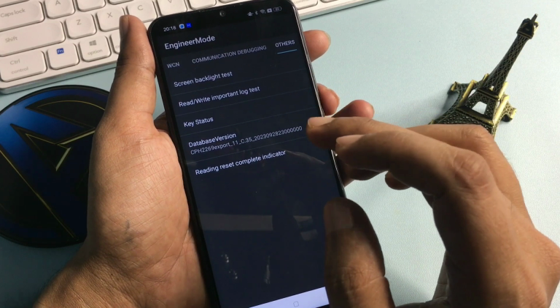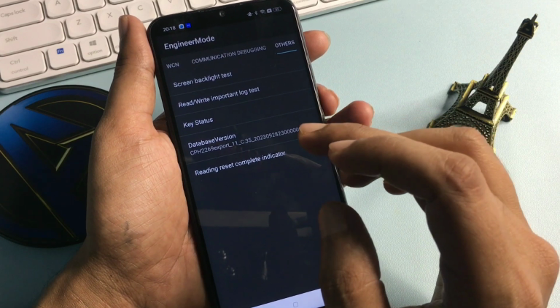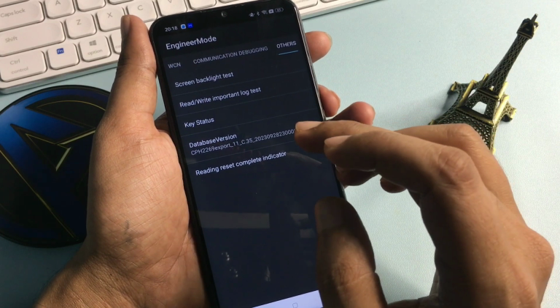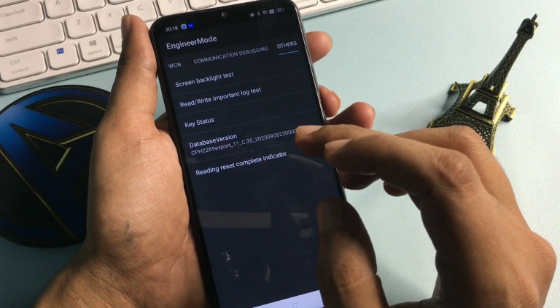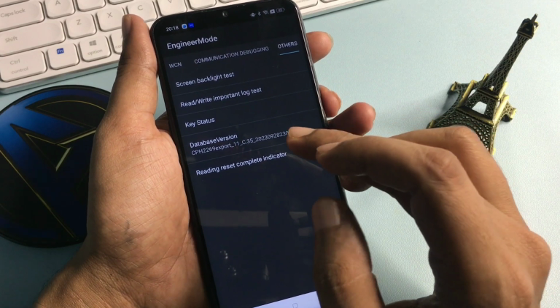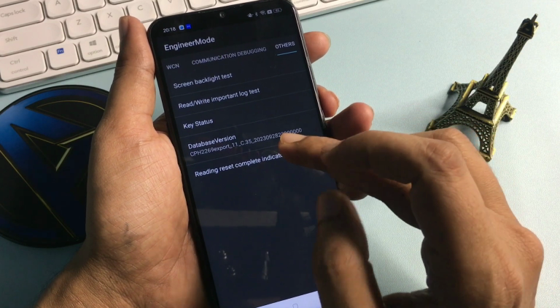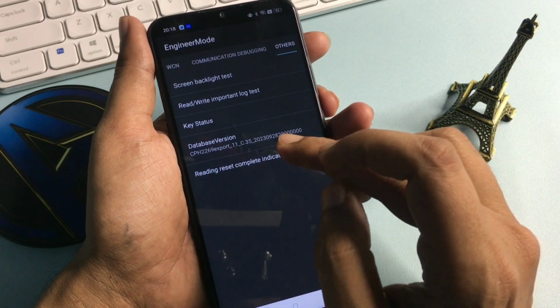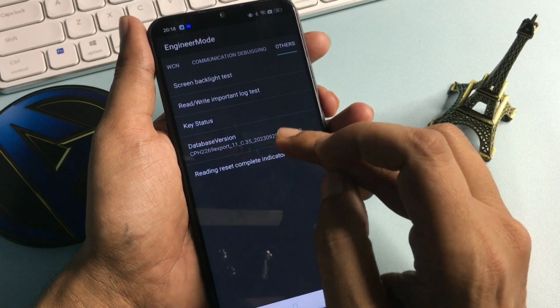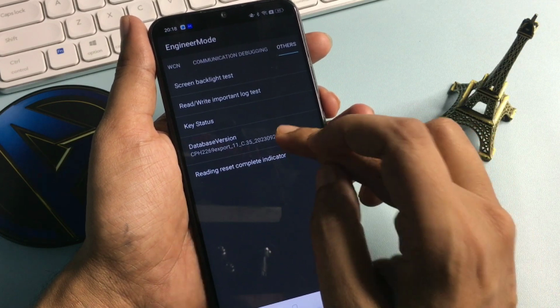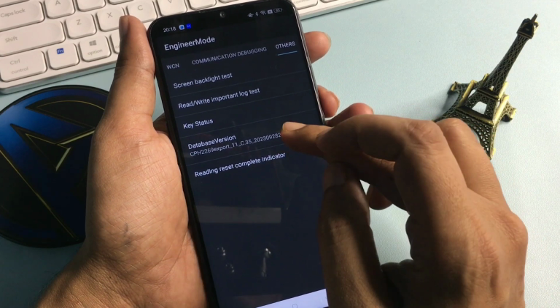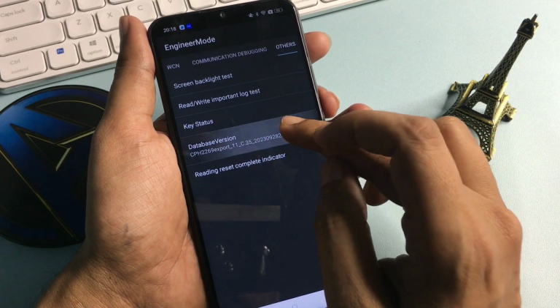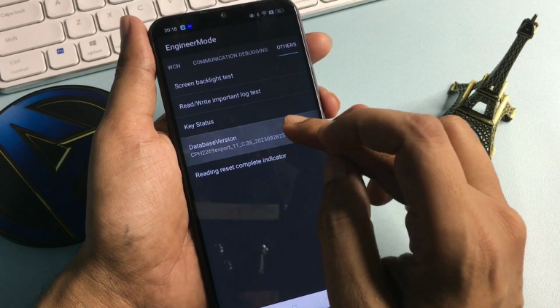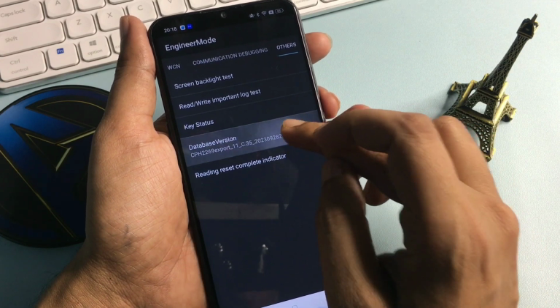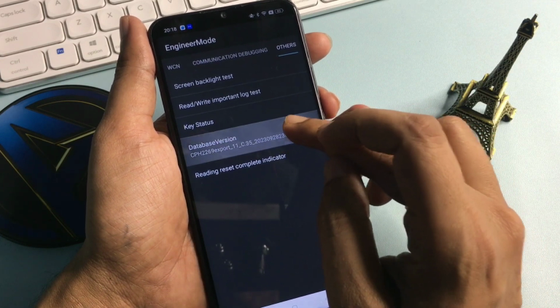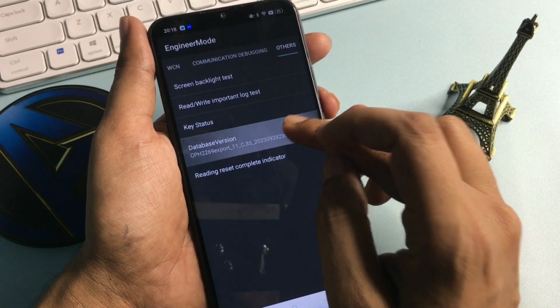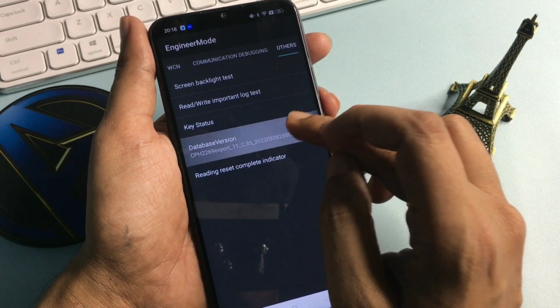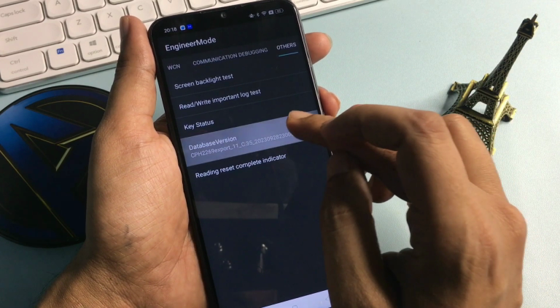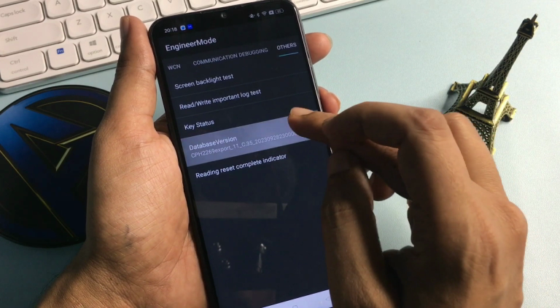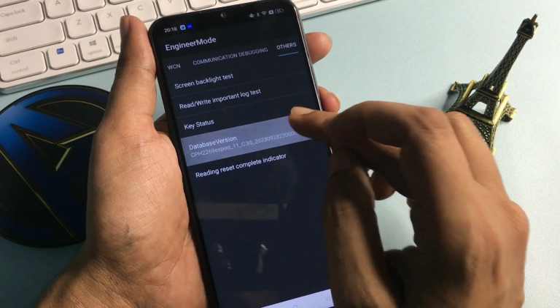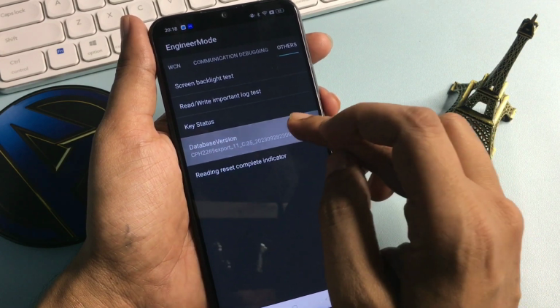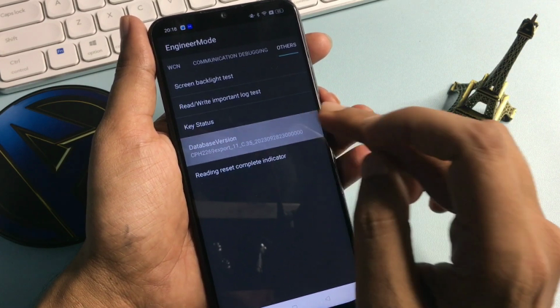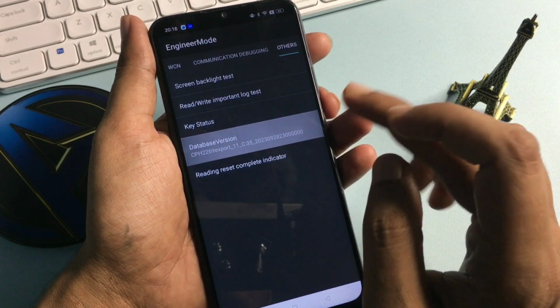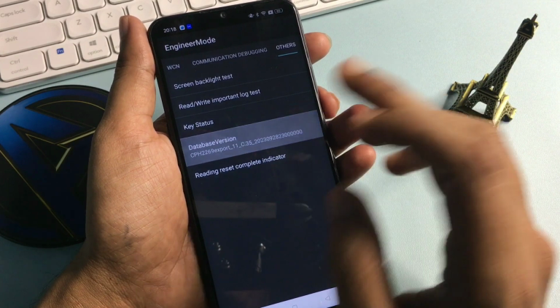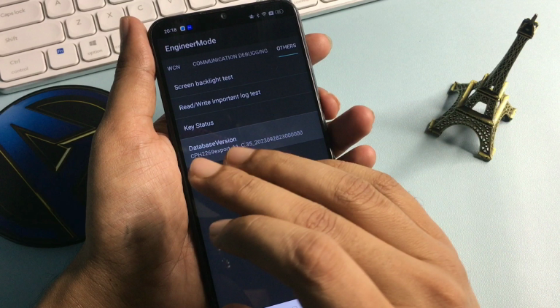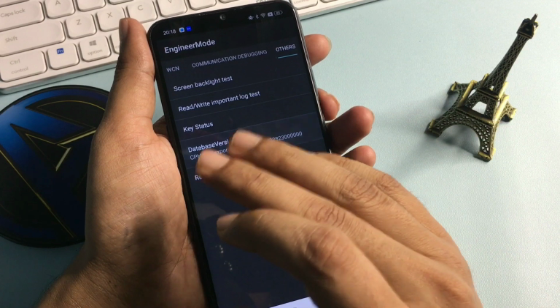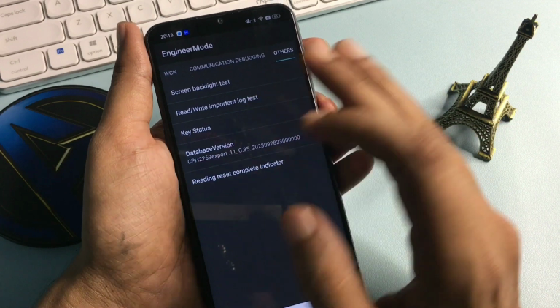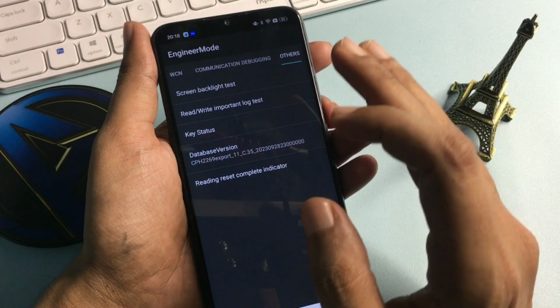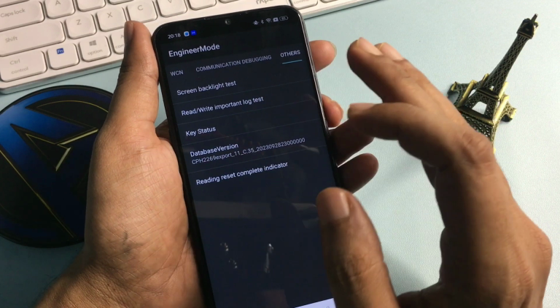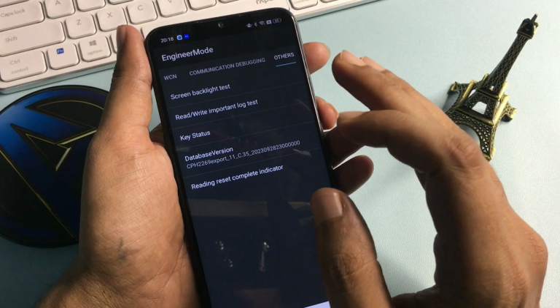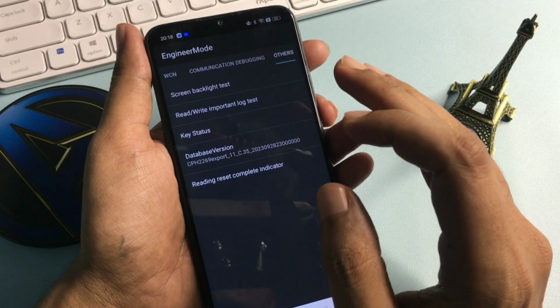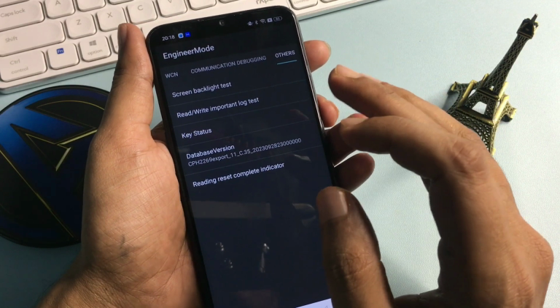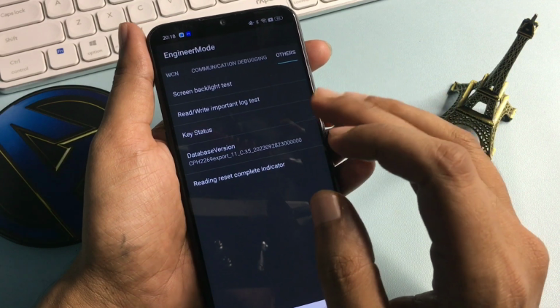Now rapidly enter the numbers one, two, three, four, five, six, seven, eight, and nine. This process is now done.